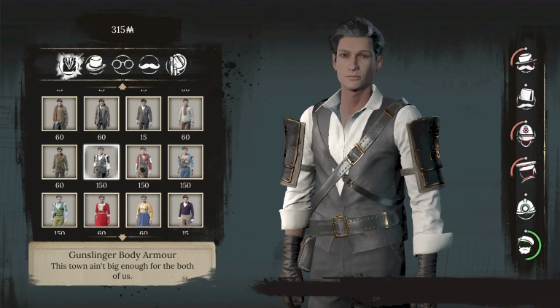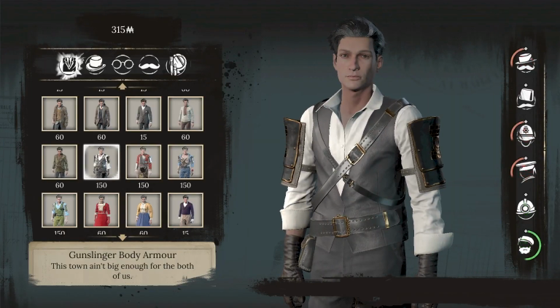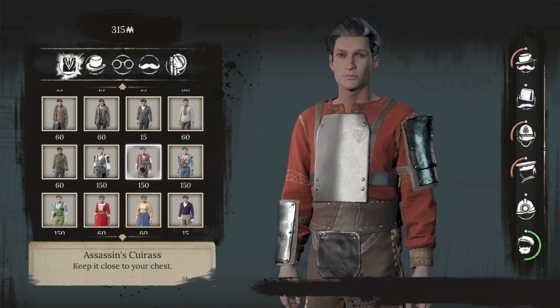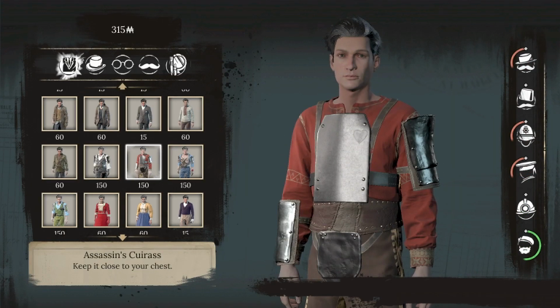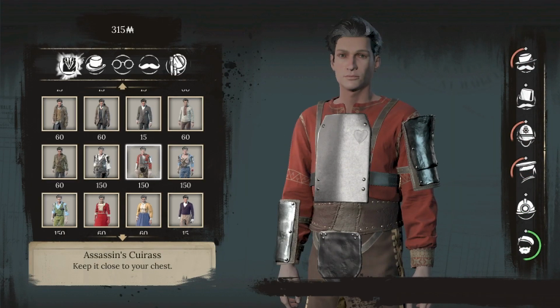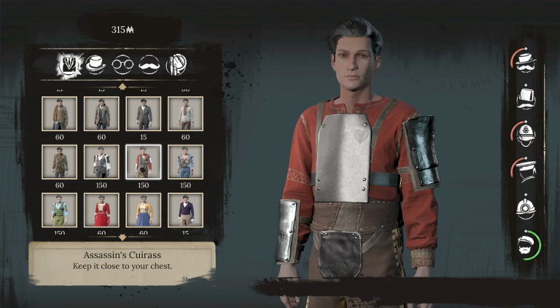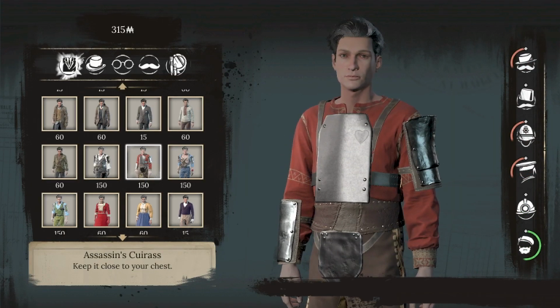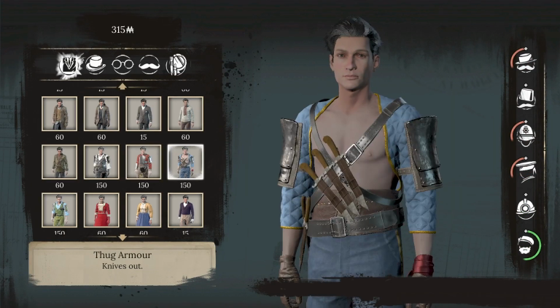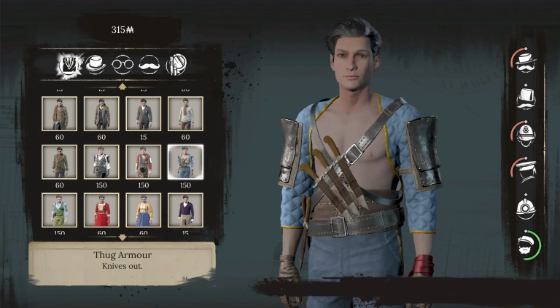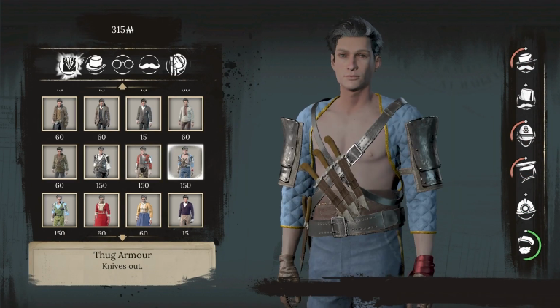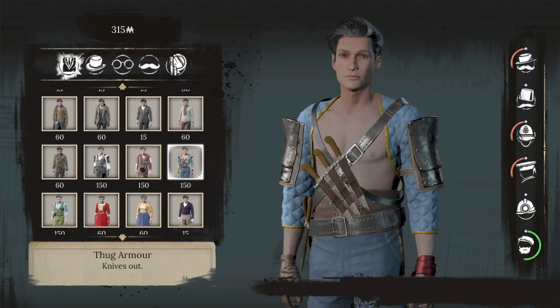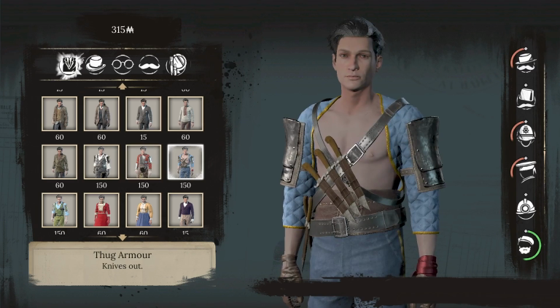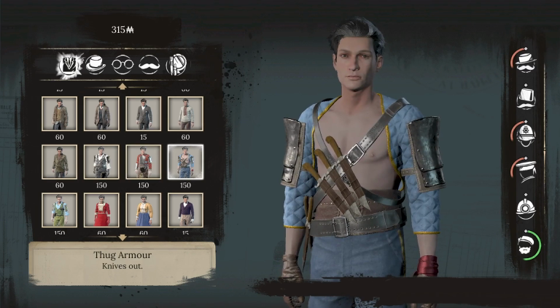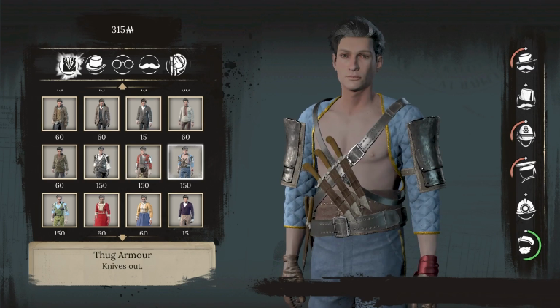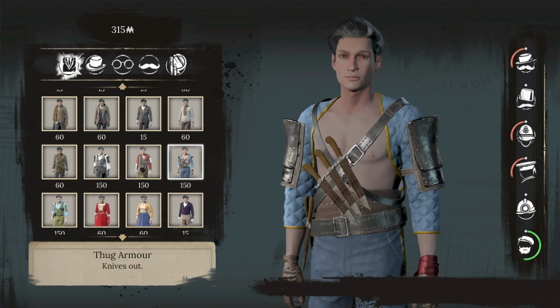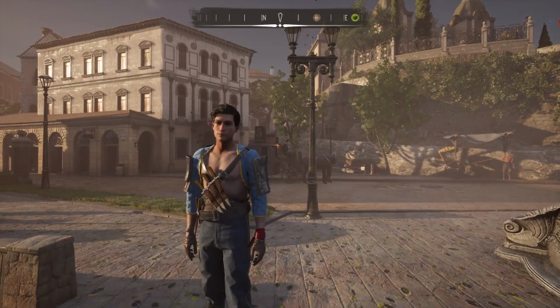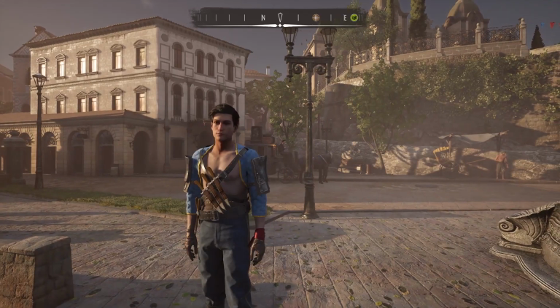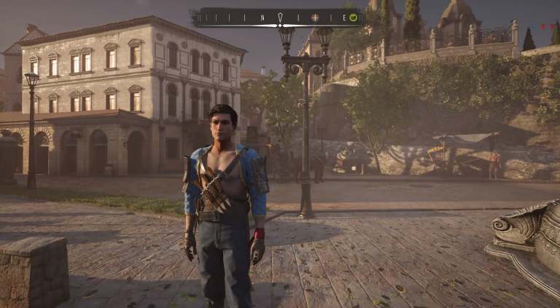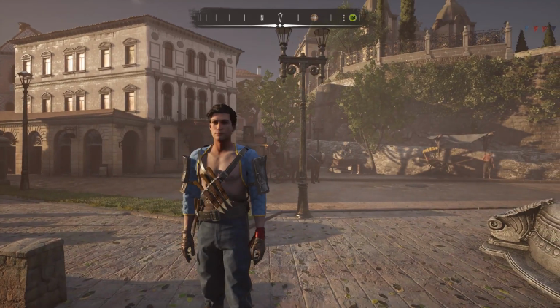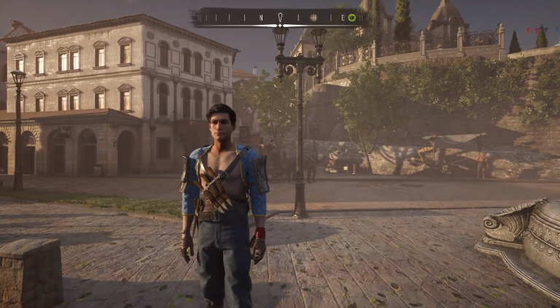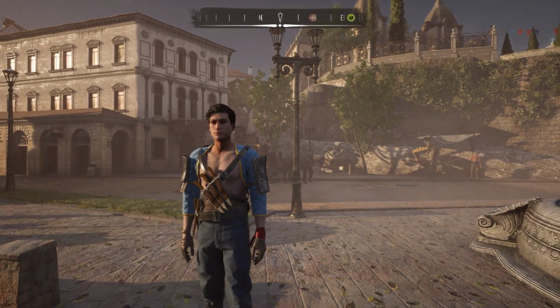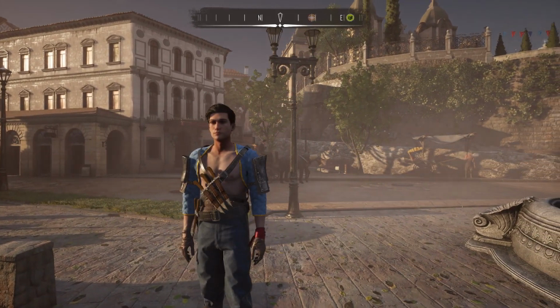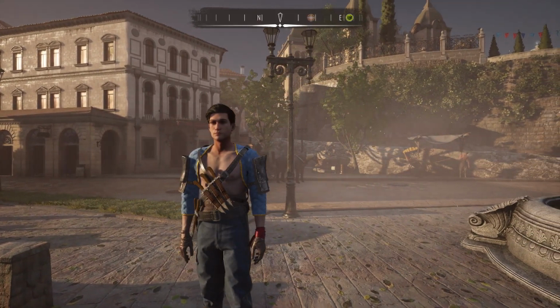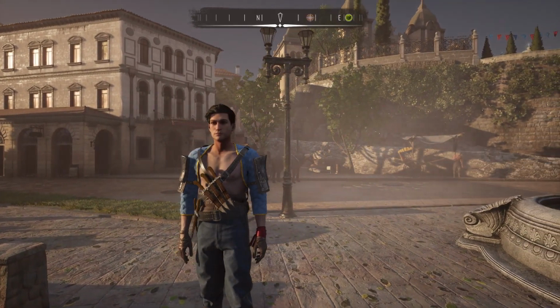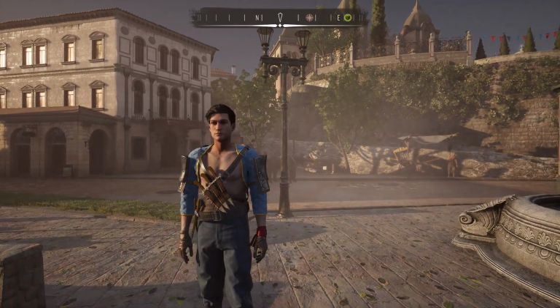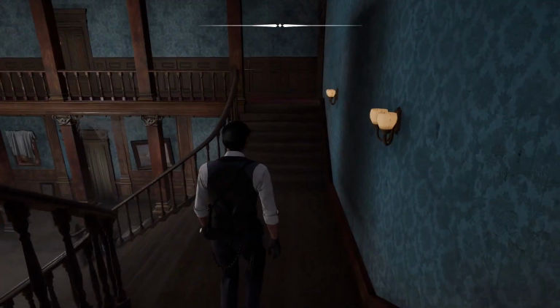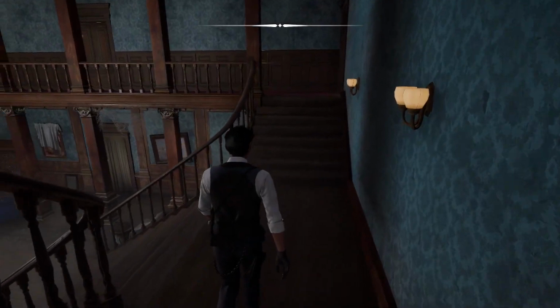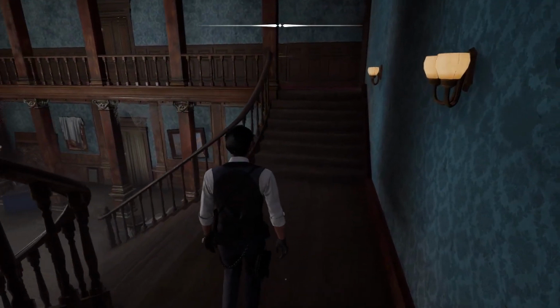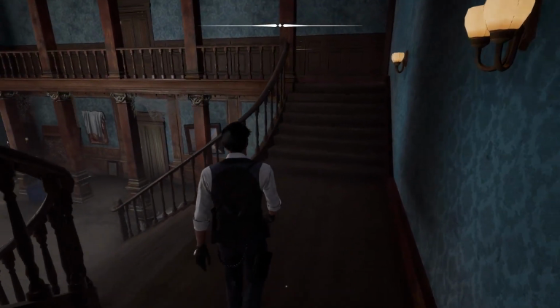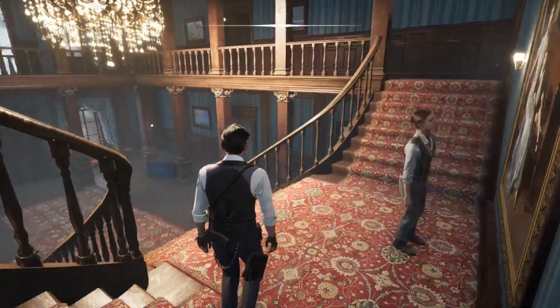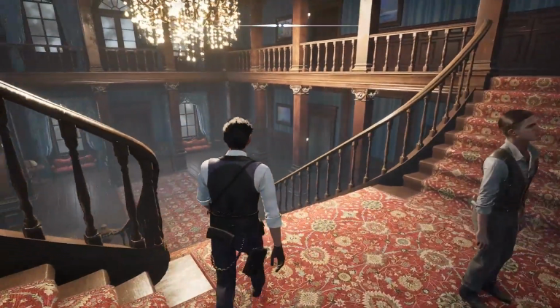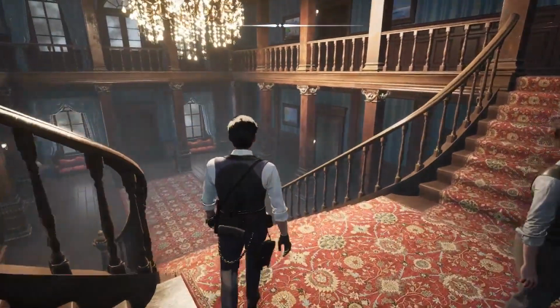After beating each danger zone, you can use your money to buy new outfits or rebuild your family mansion.